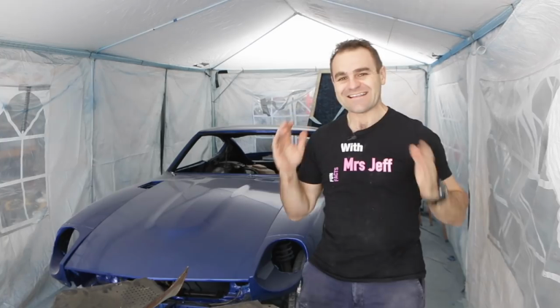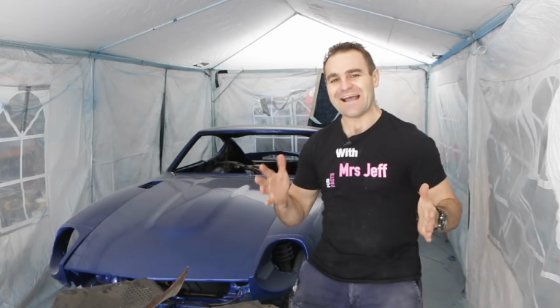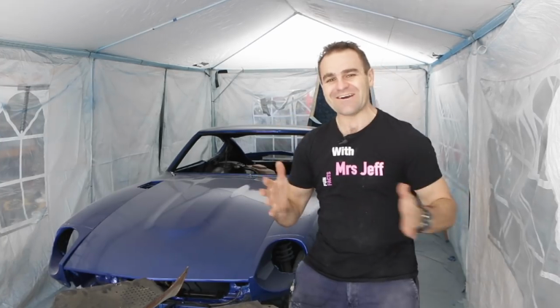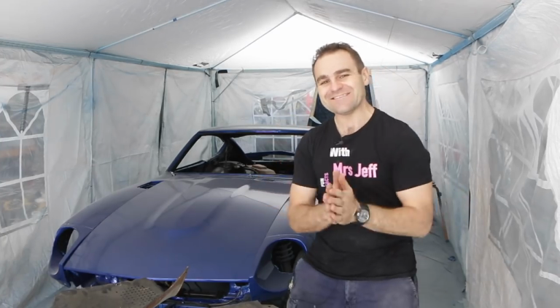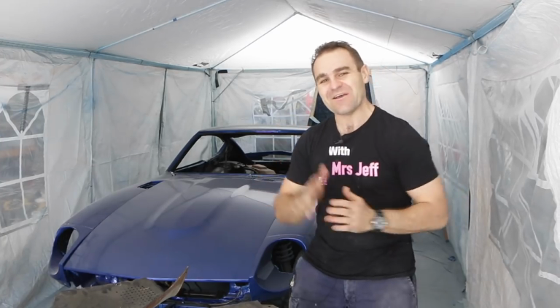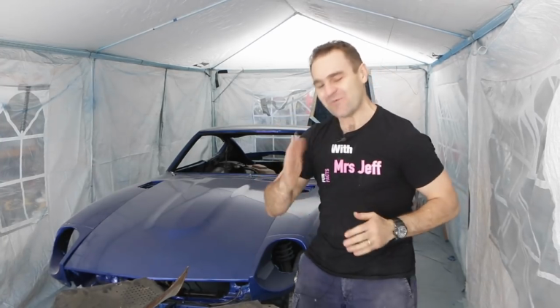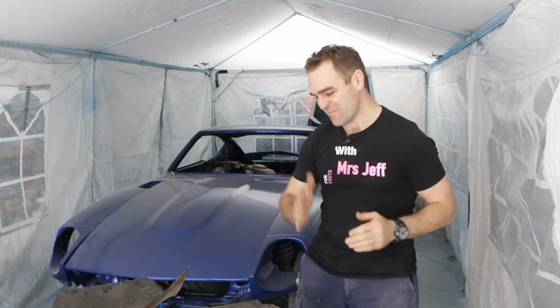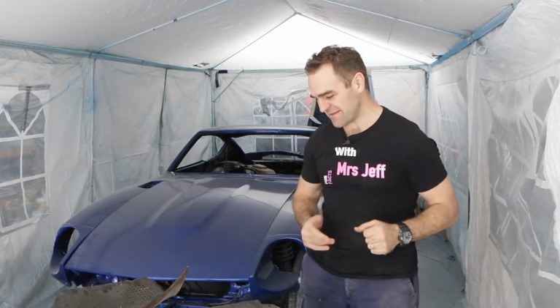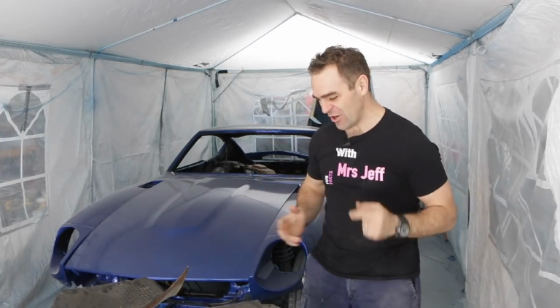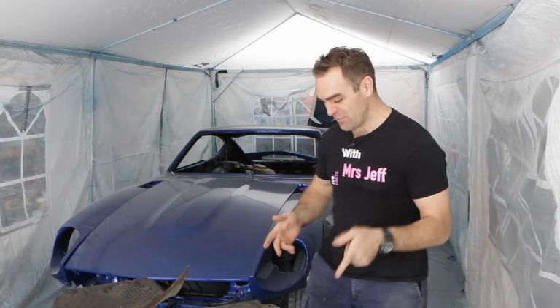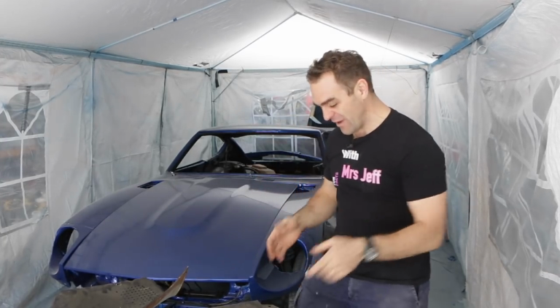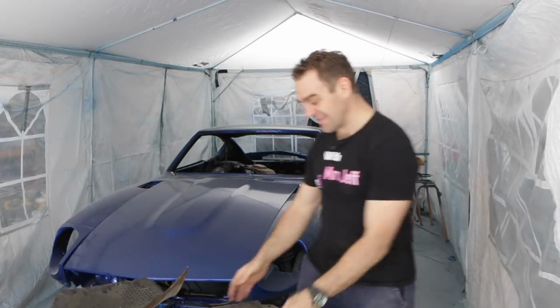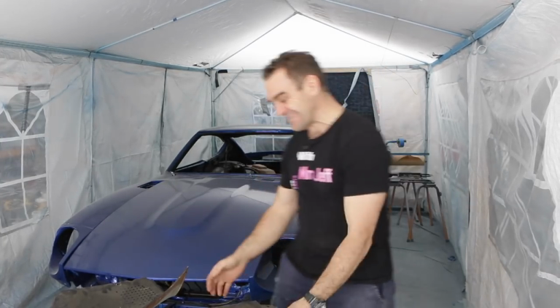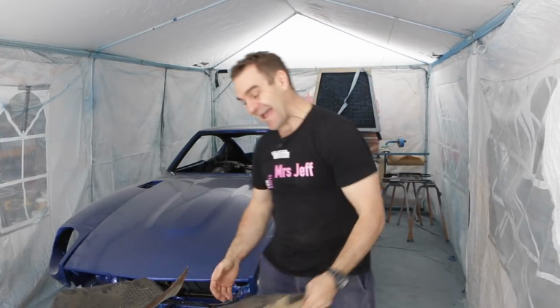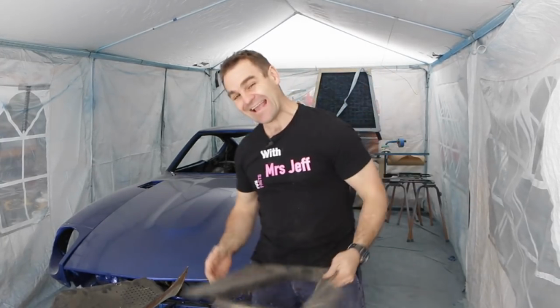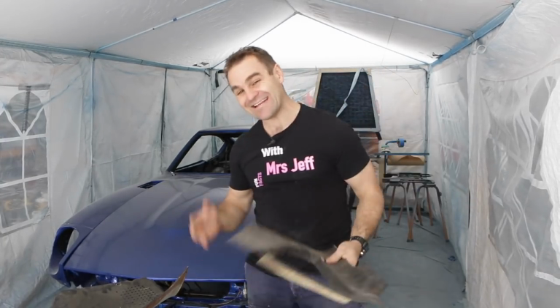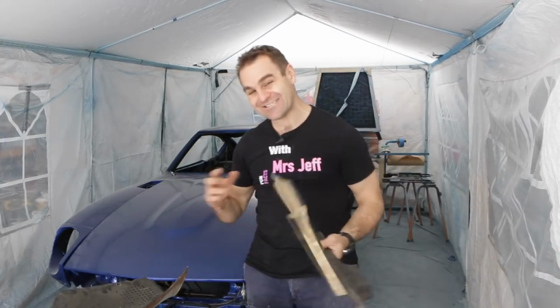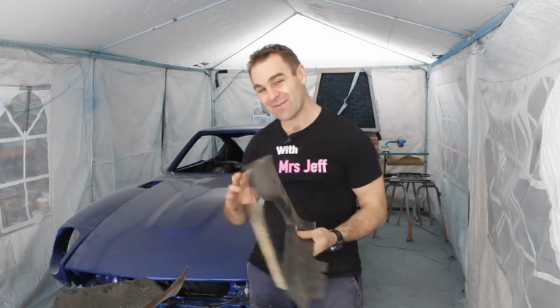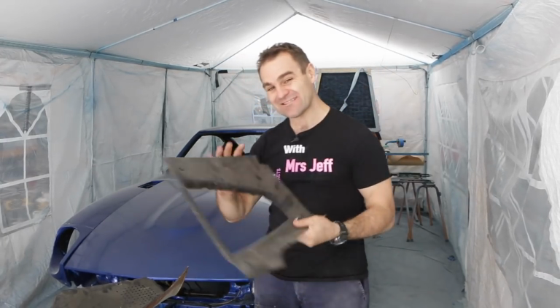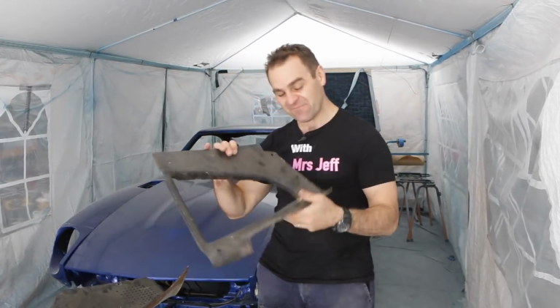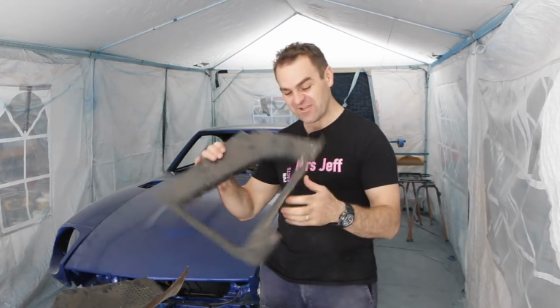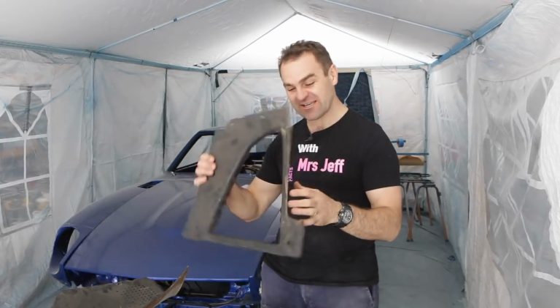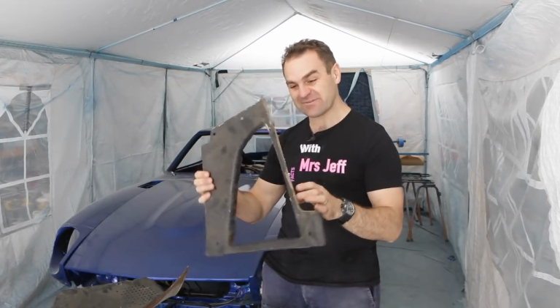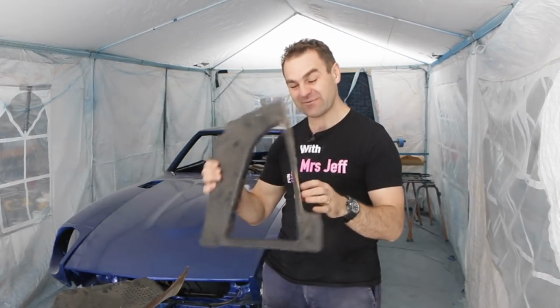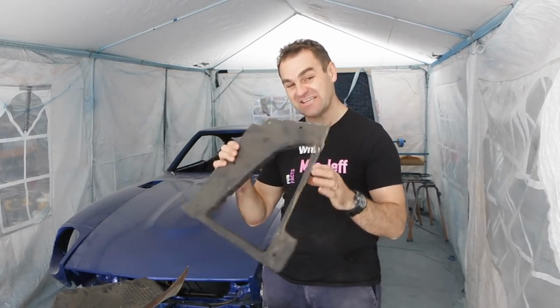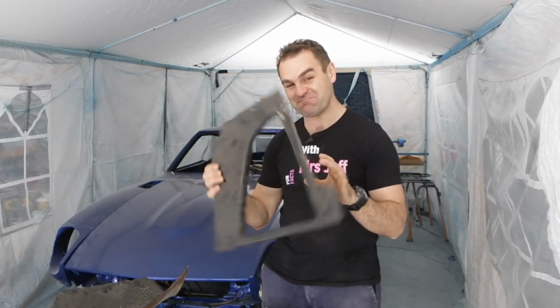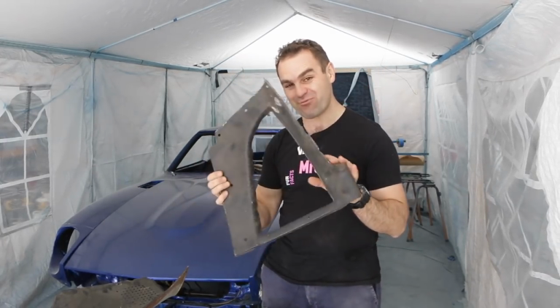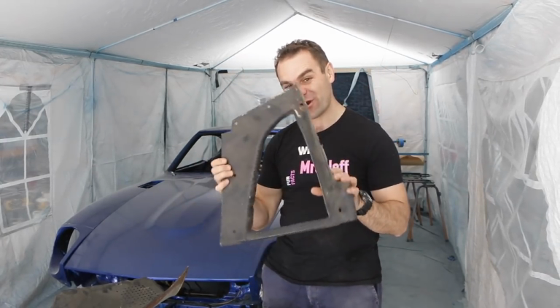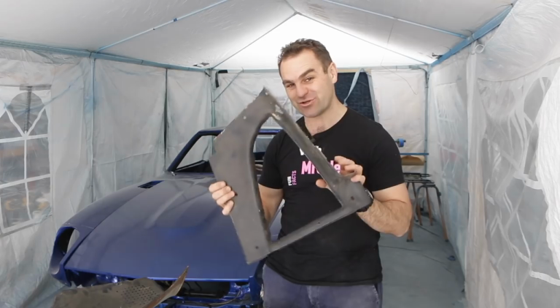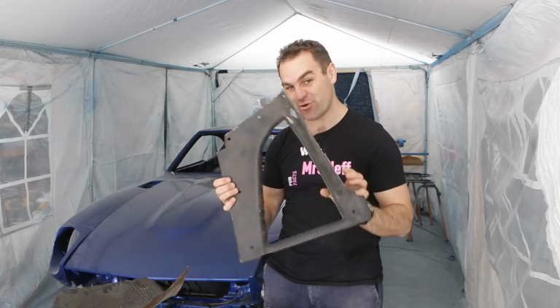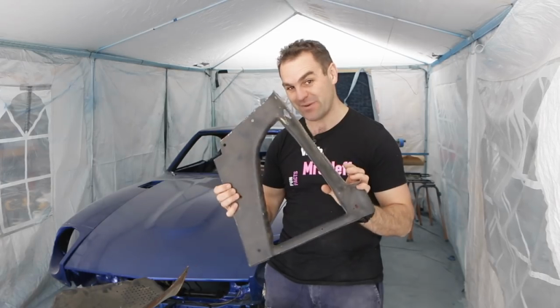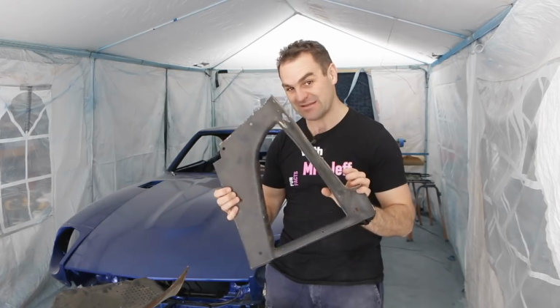Hey guys, welcome back to Home Built and today it is time to start fixing up some of these broken trim bits.